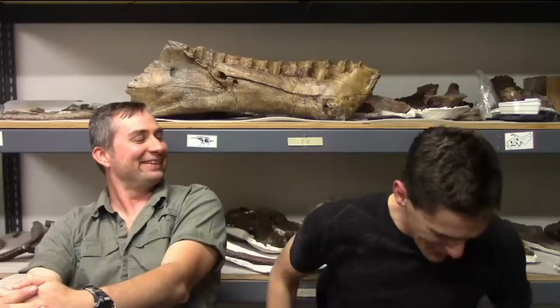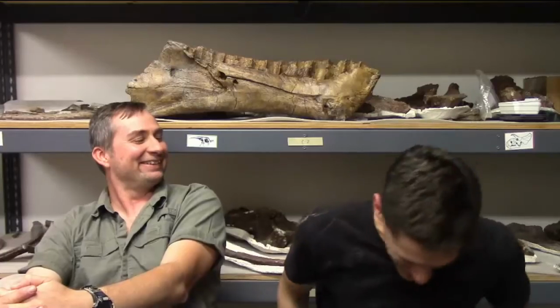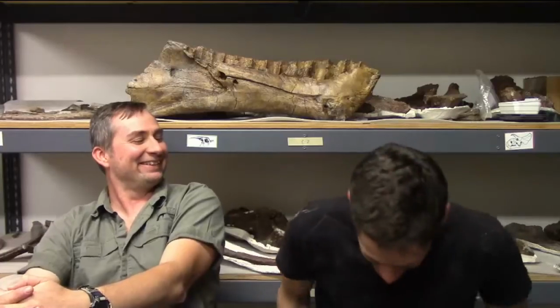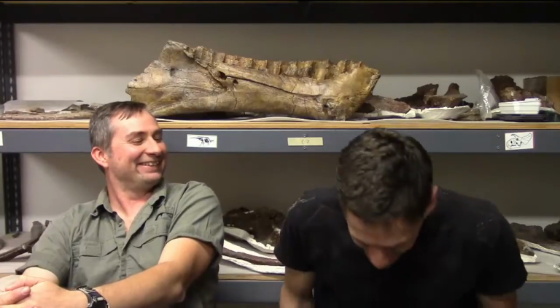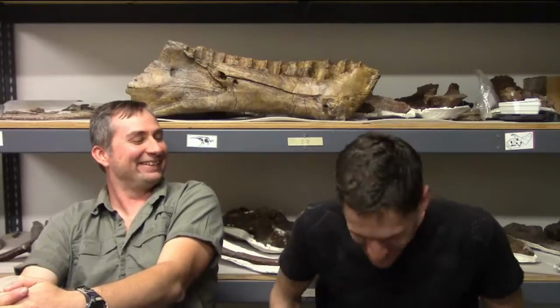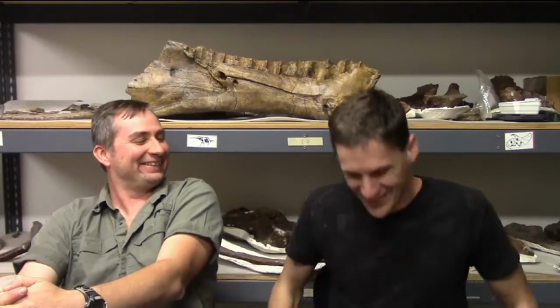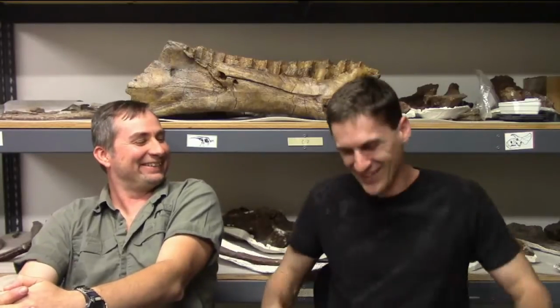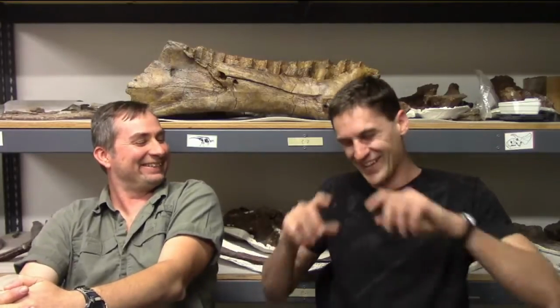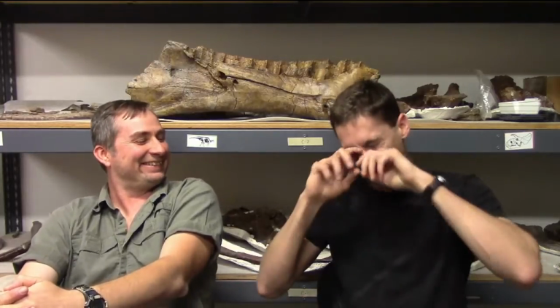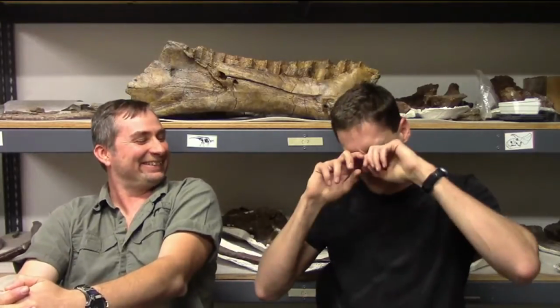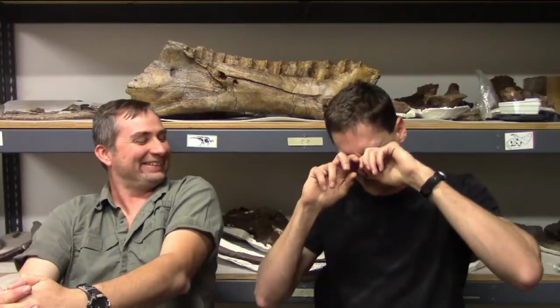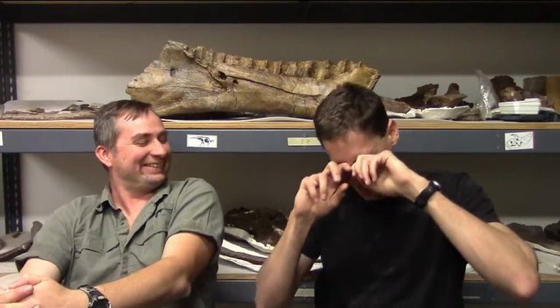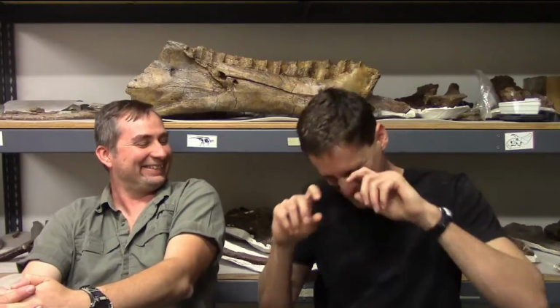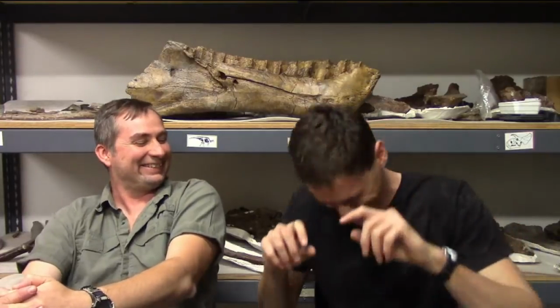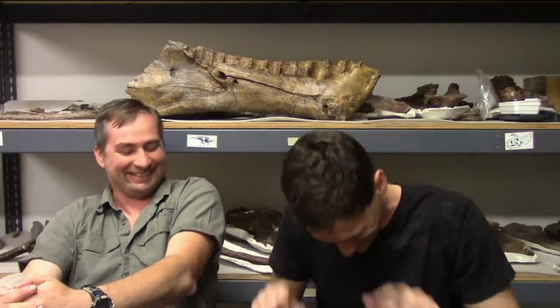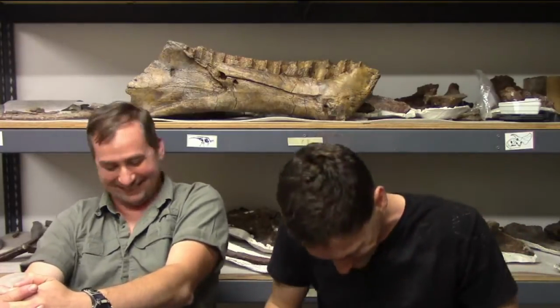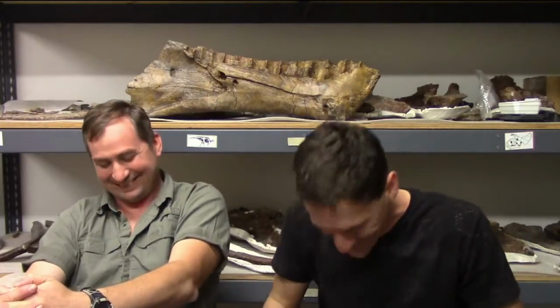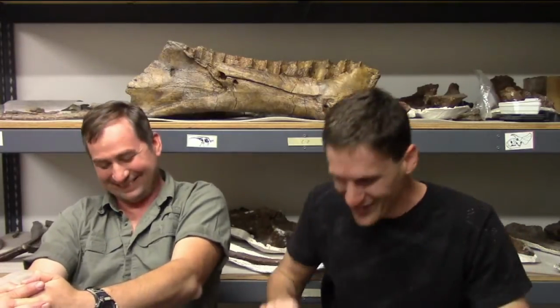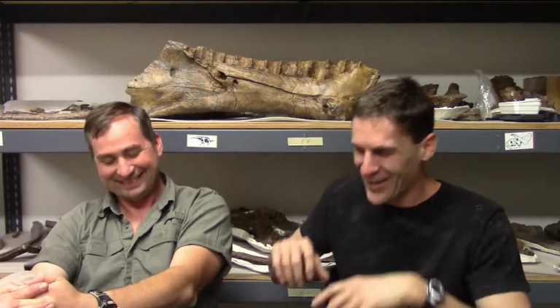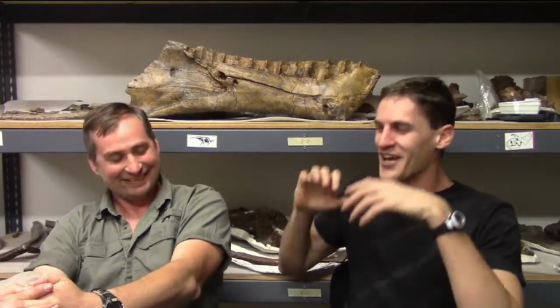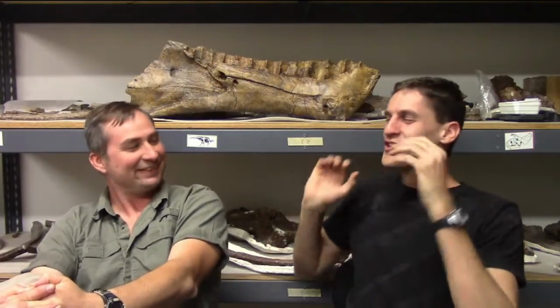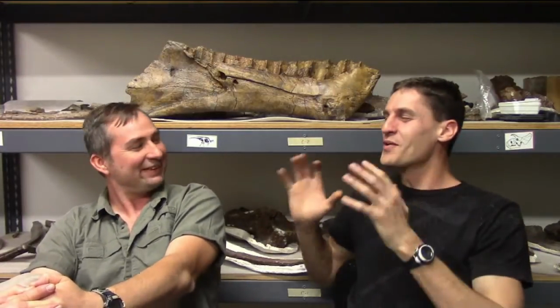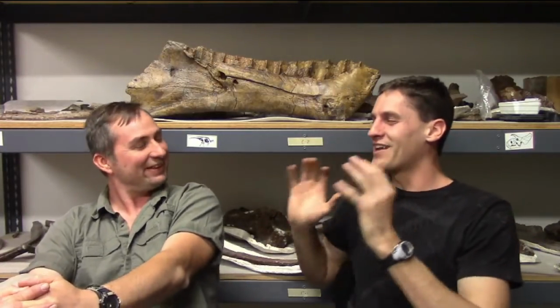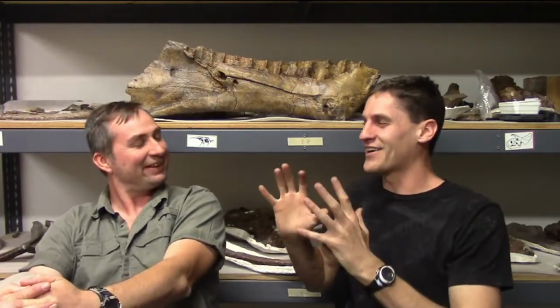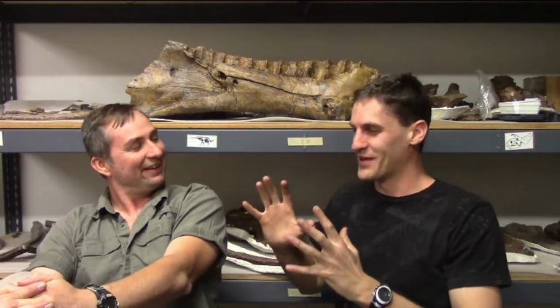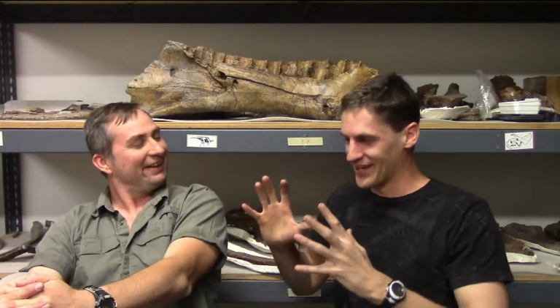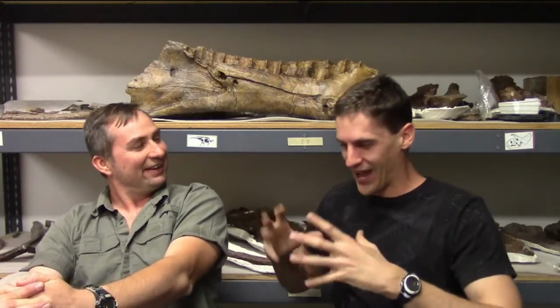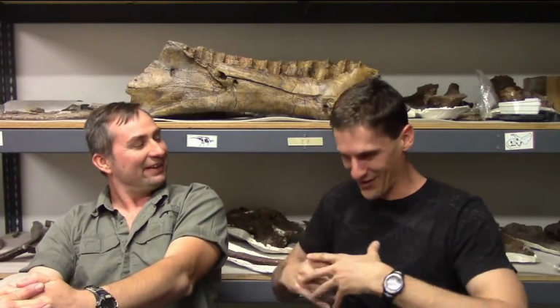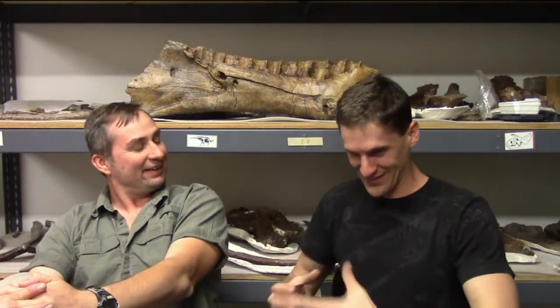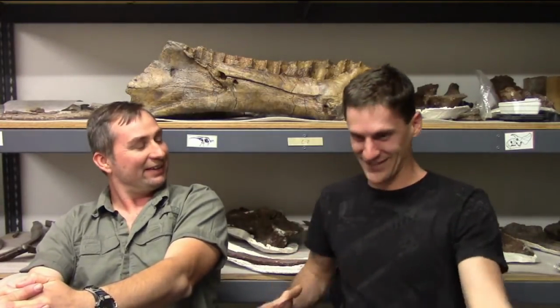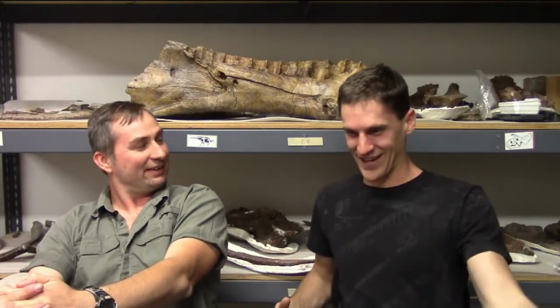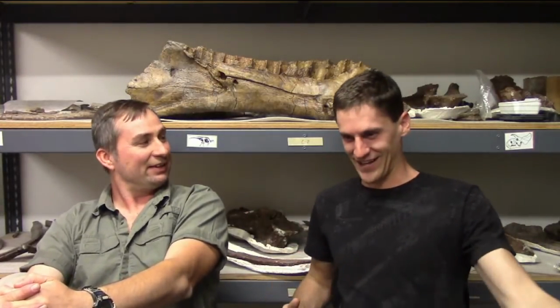Don't forget to subscribe to the channel, and as always, stop by and see us at the Dinosaur Resource Center in Woodland Park, Colorado.